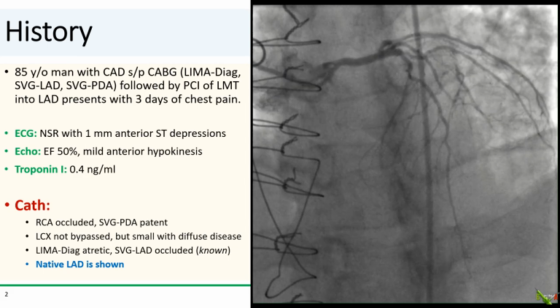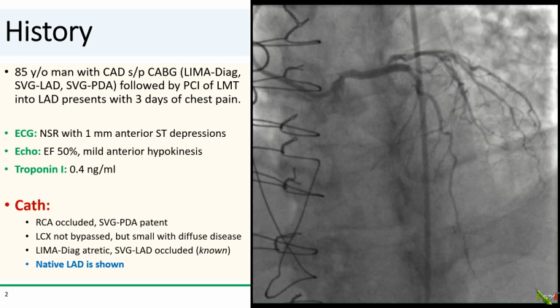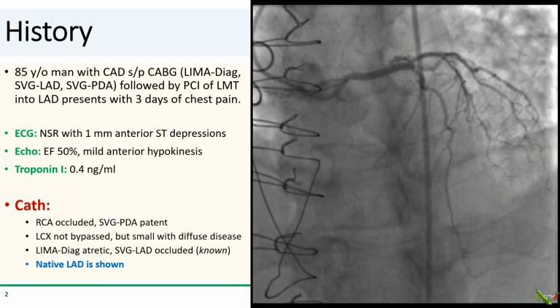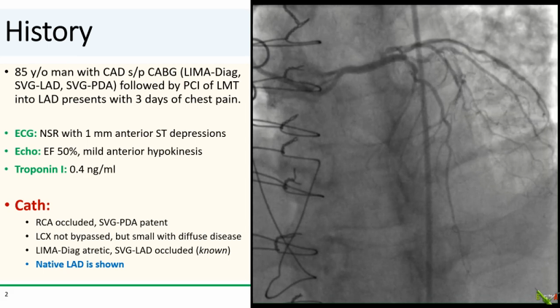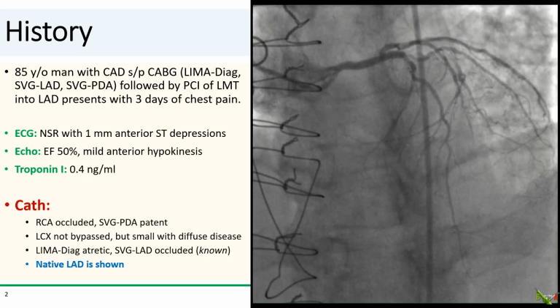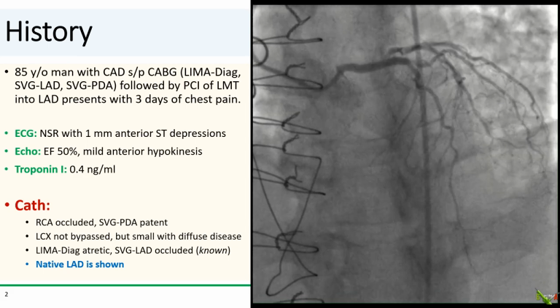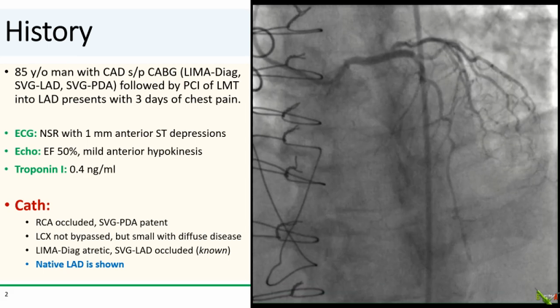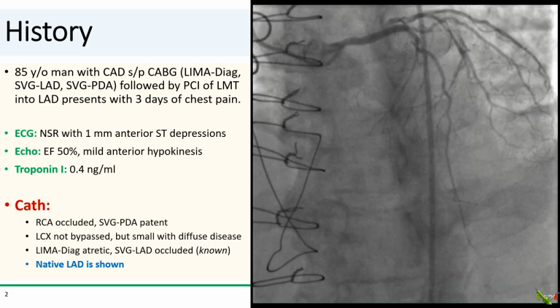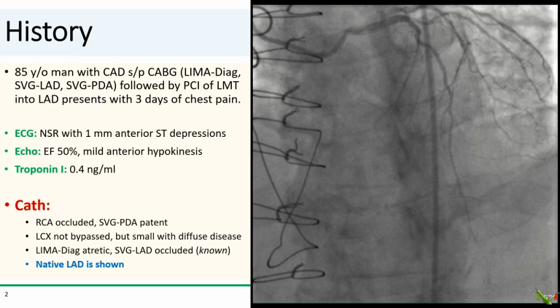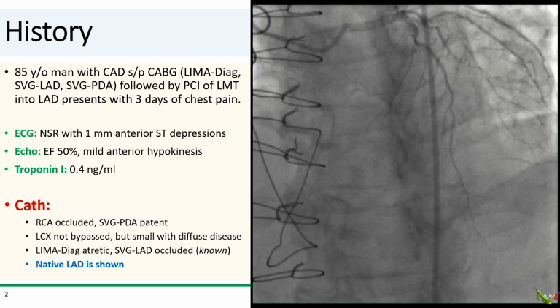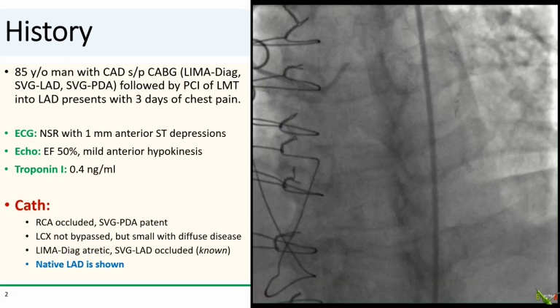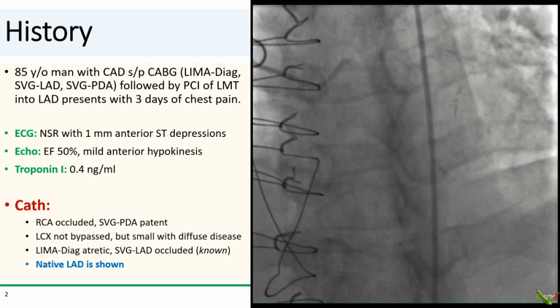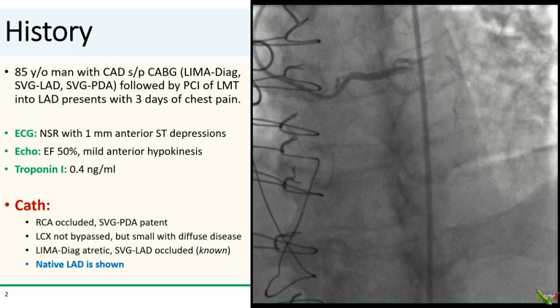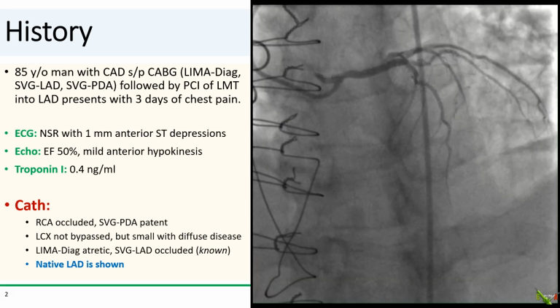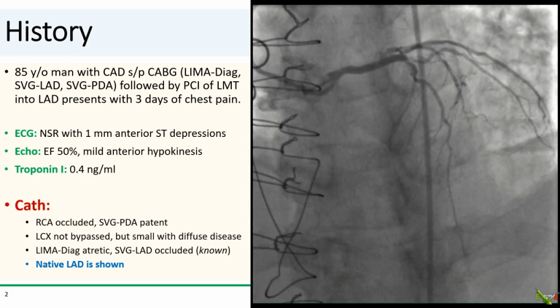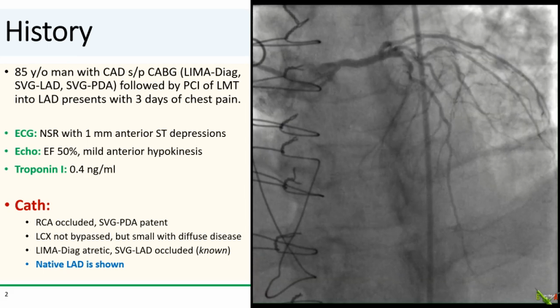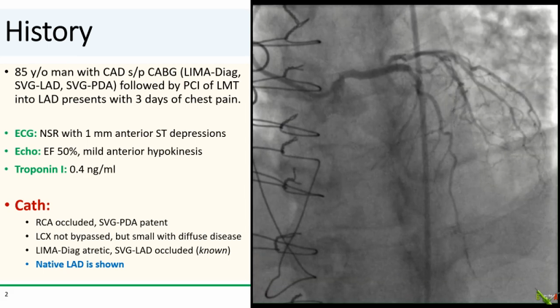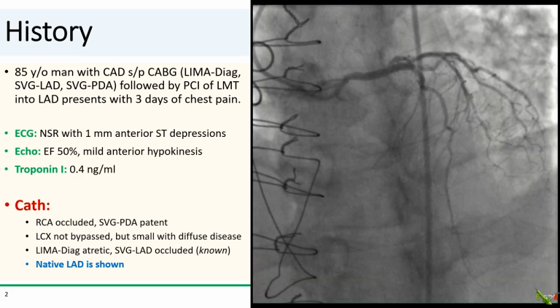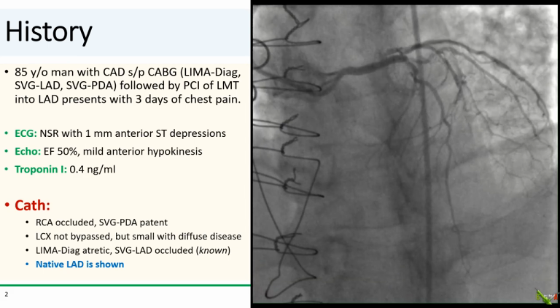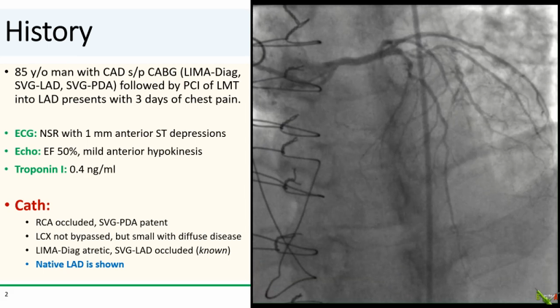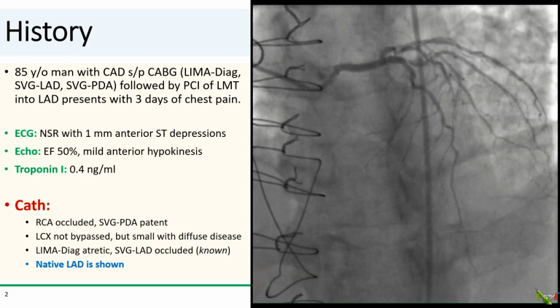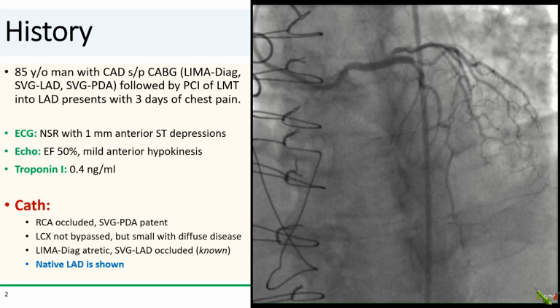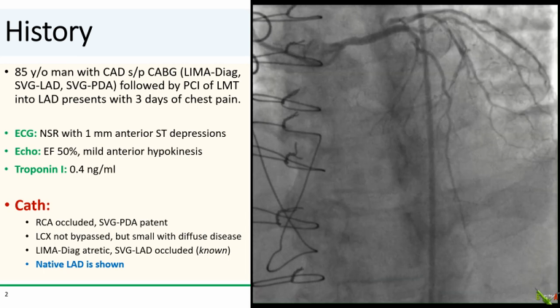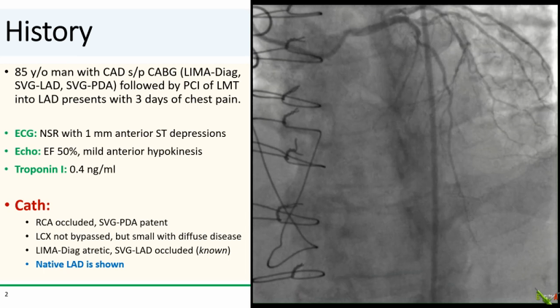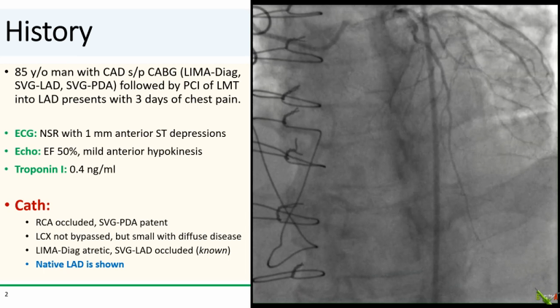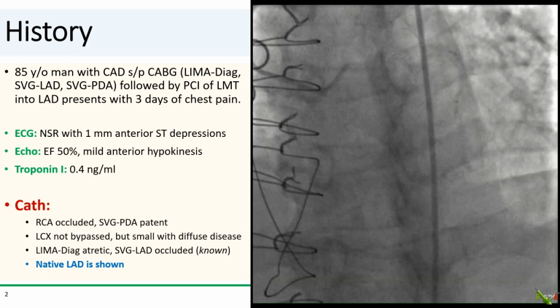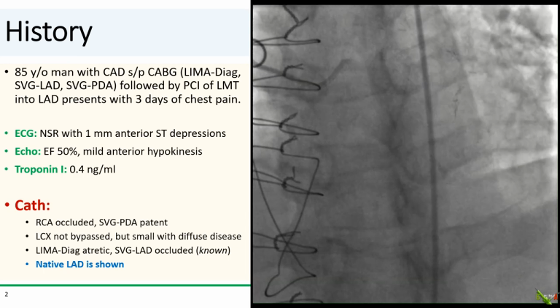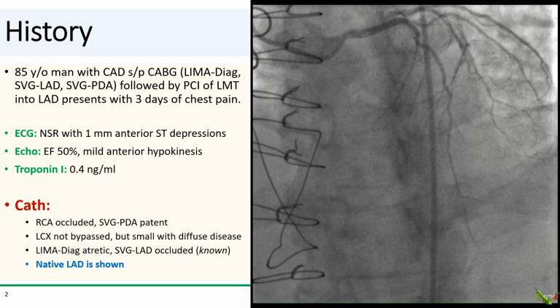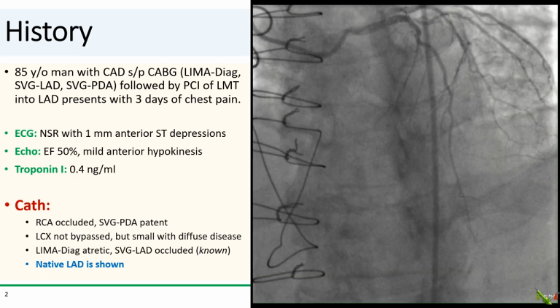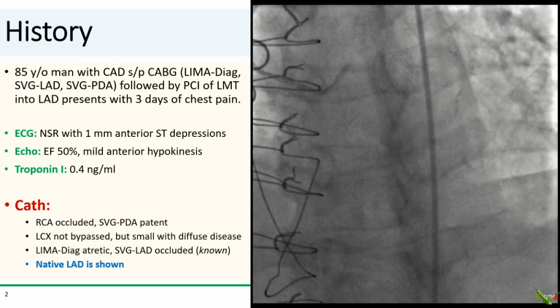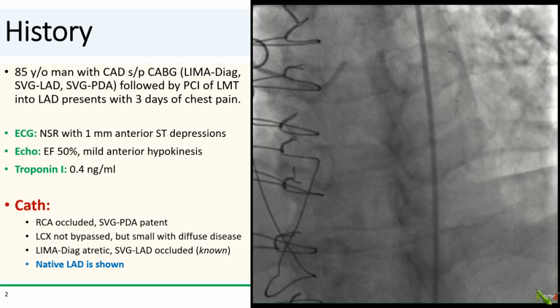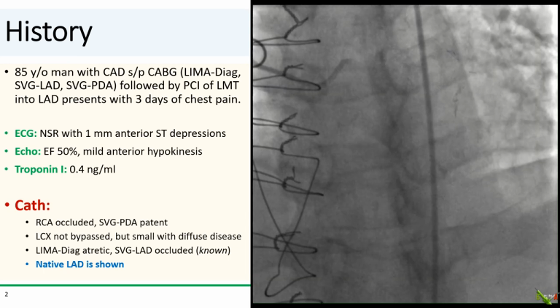Five years ago, he developed angina and underwent PCI of the left main into the LAD after his vein graft to the LAD was found to be occluded.